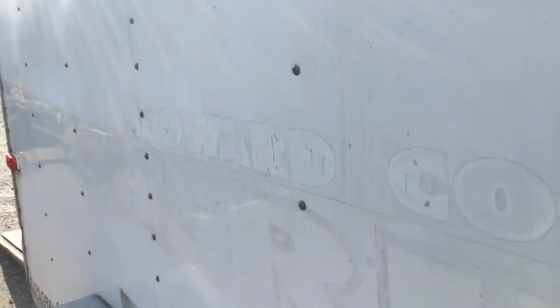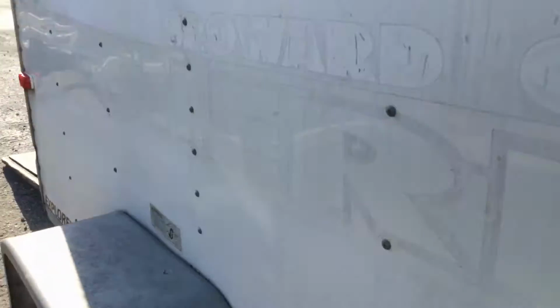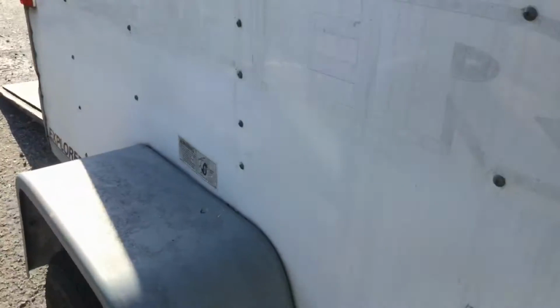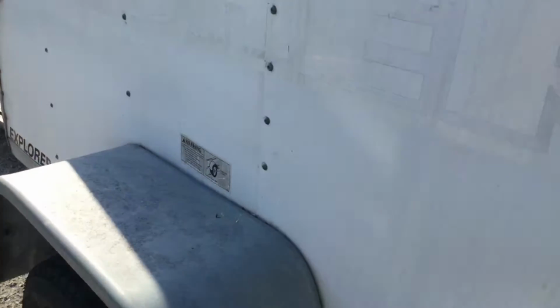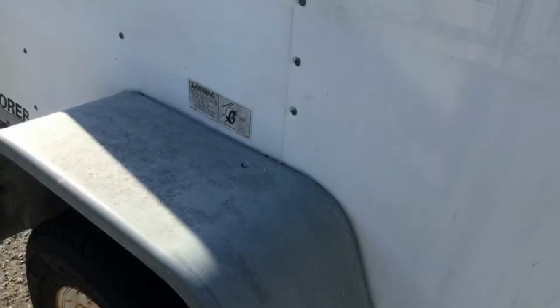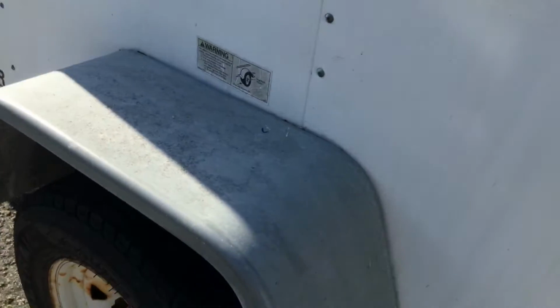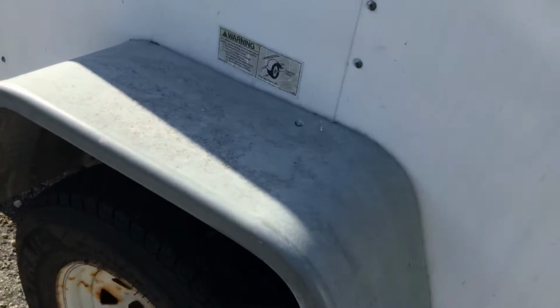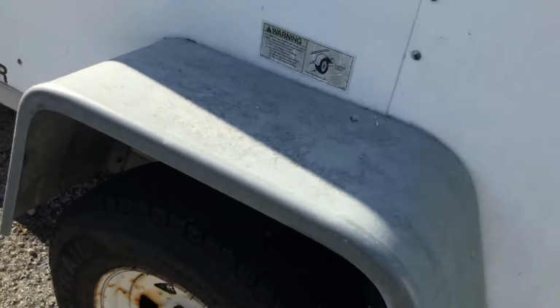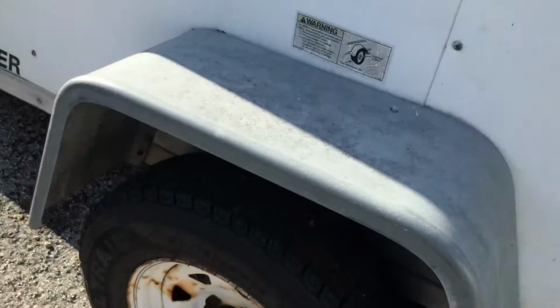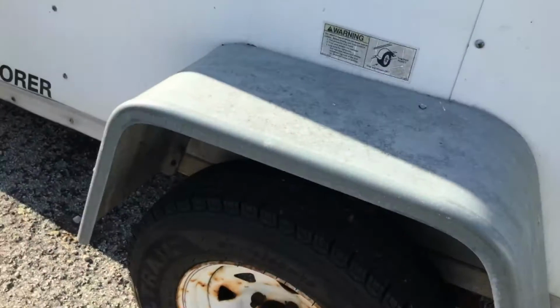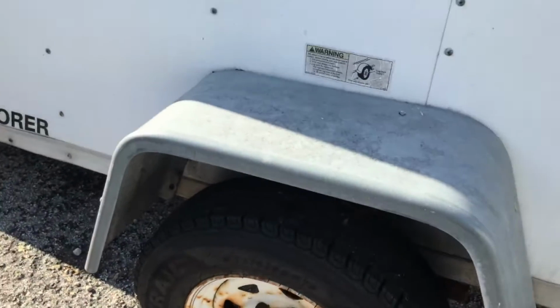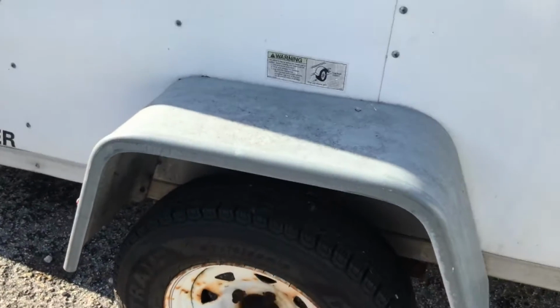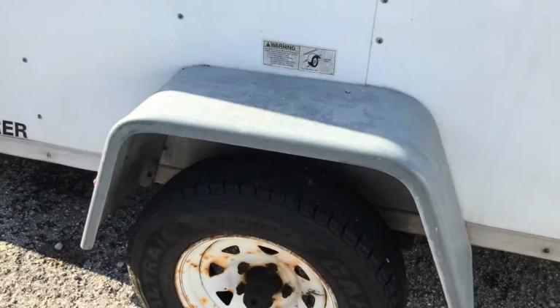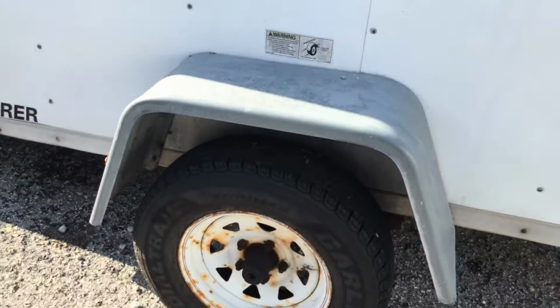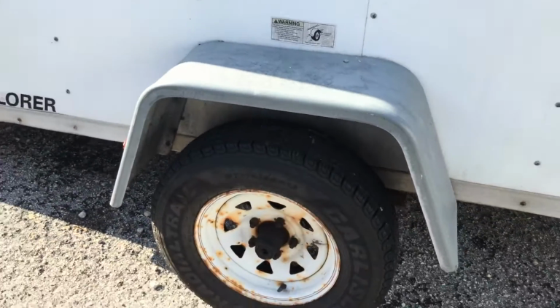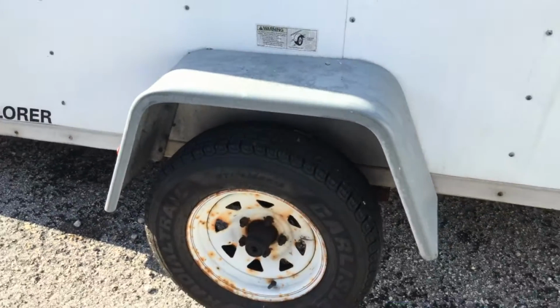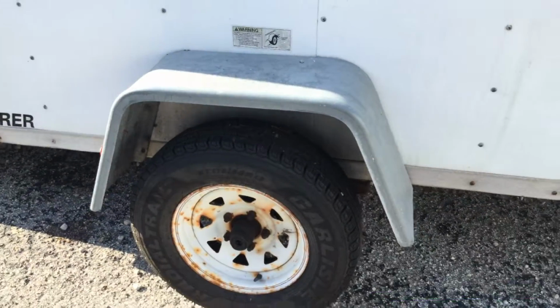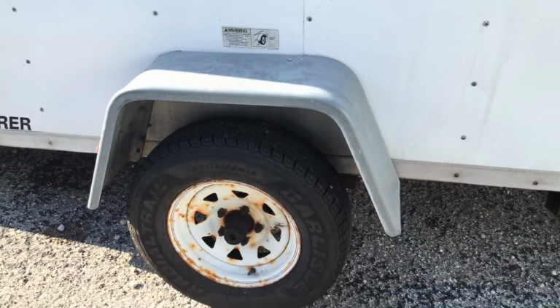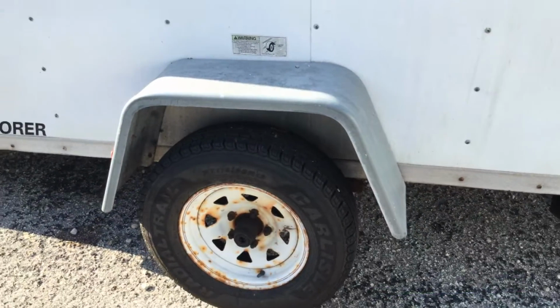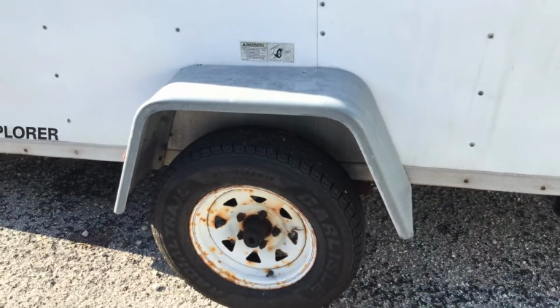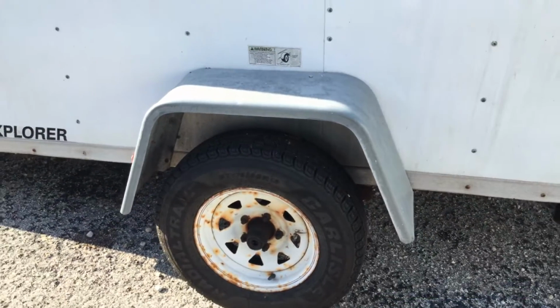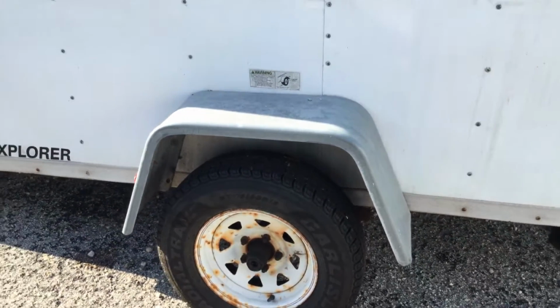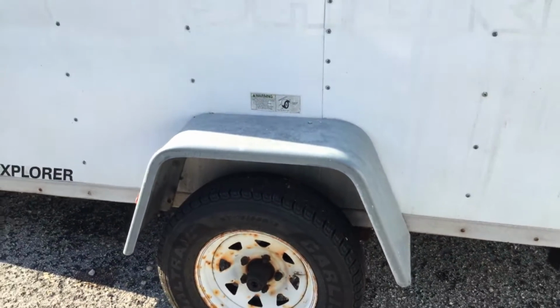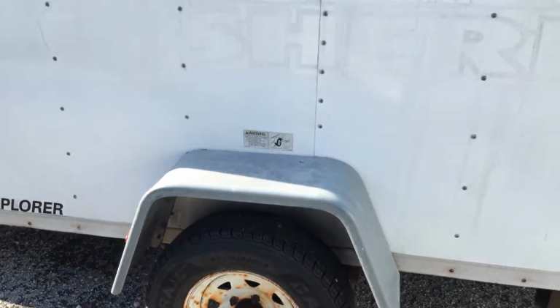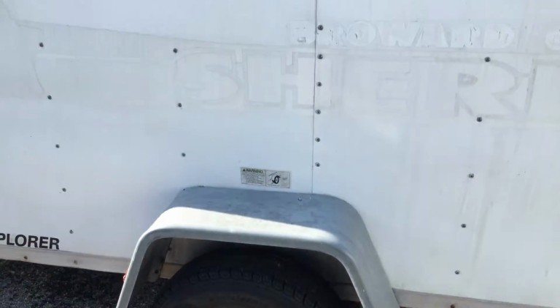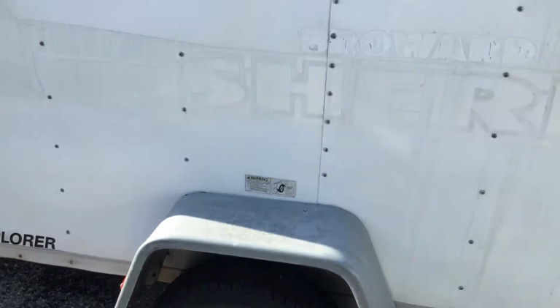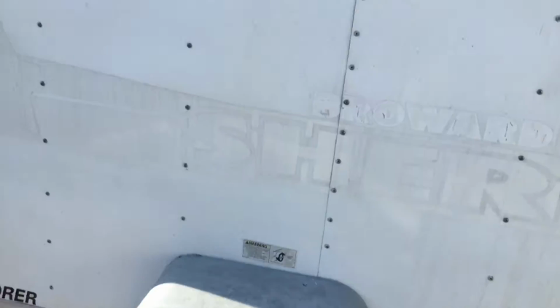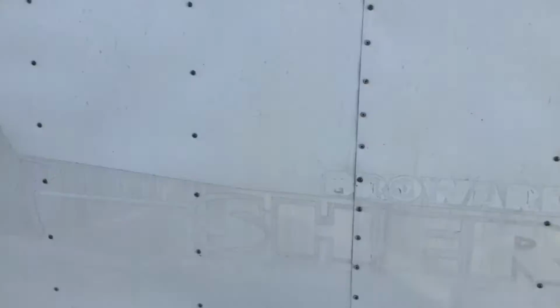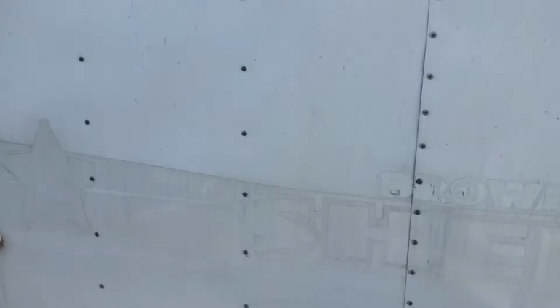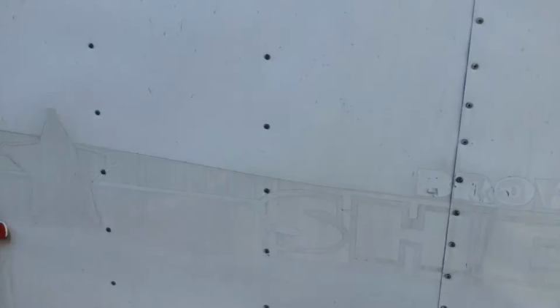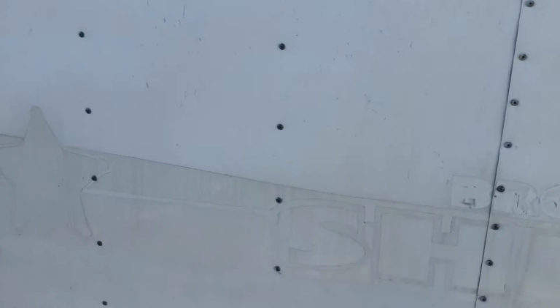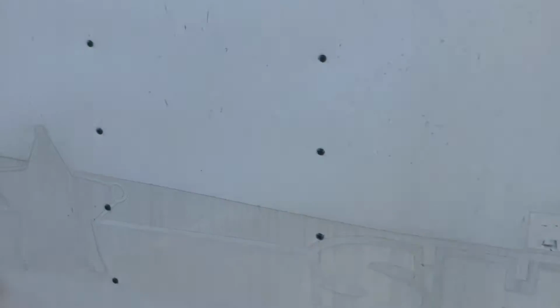This tire looks good. The little trailer is dry.